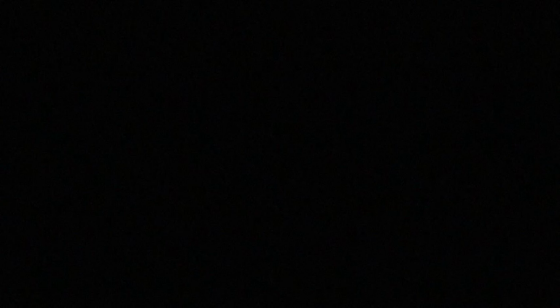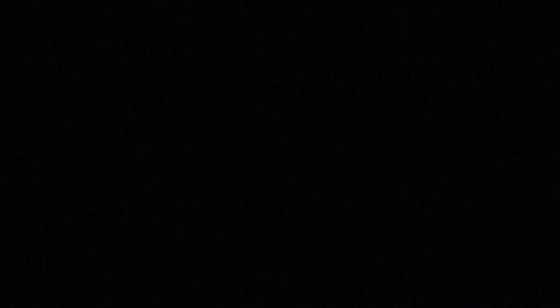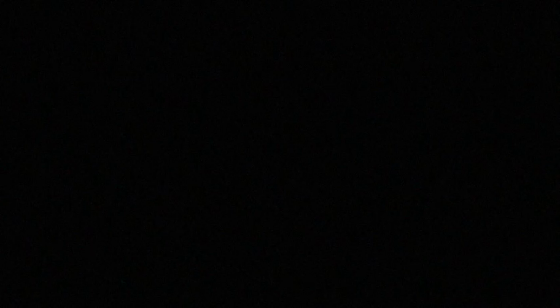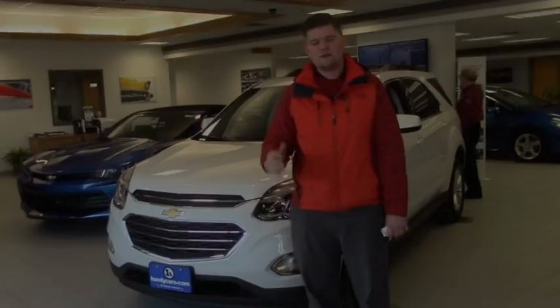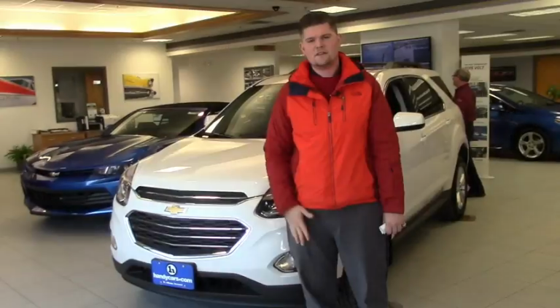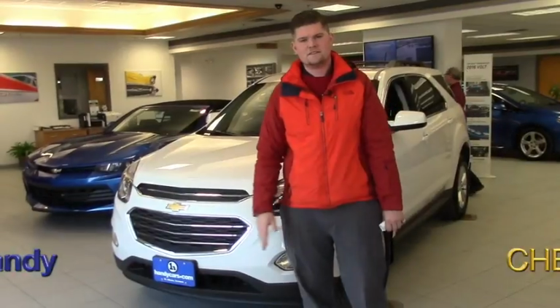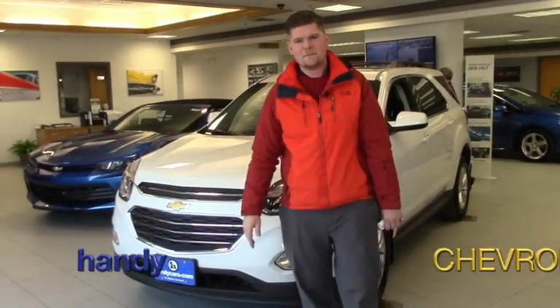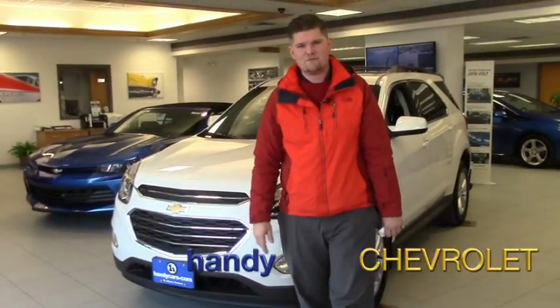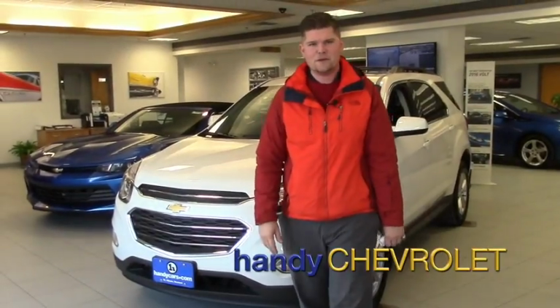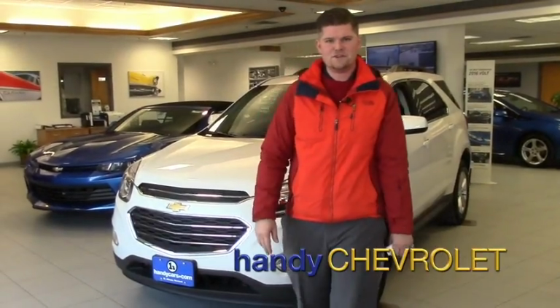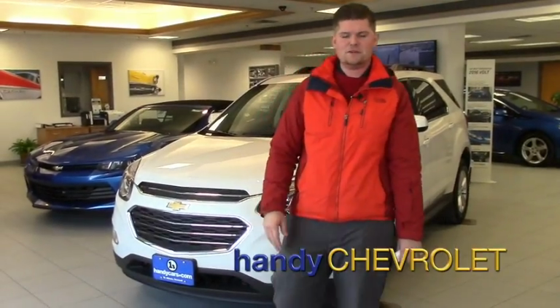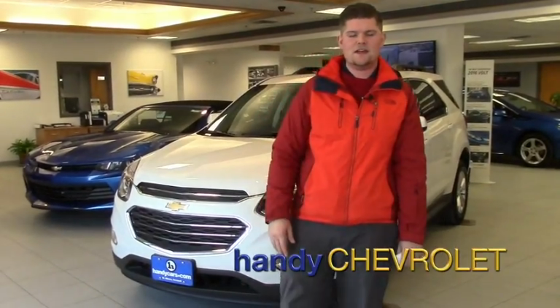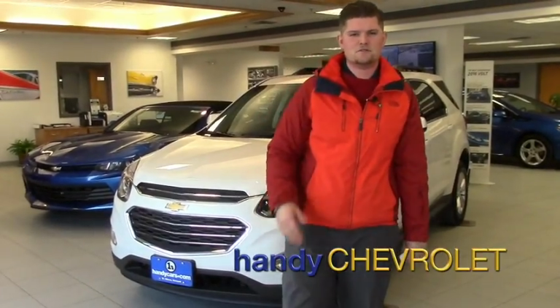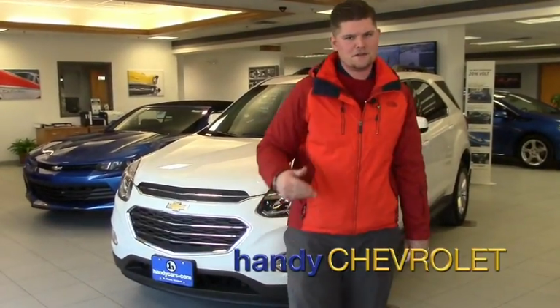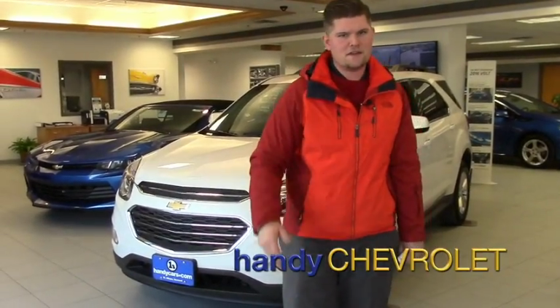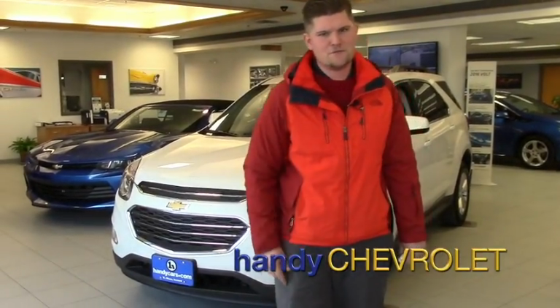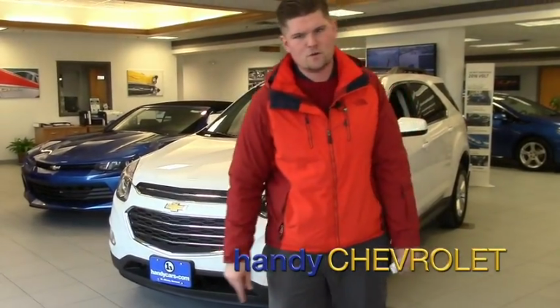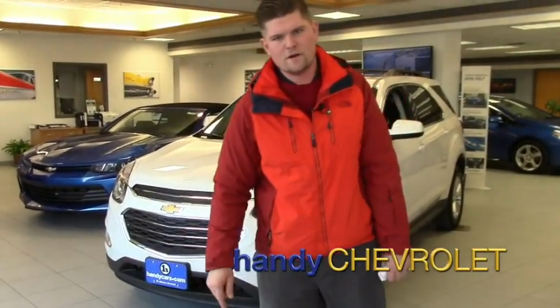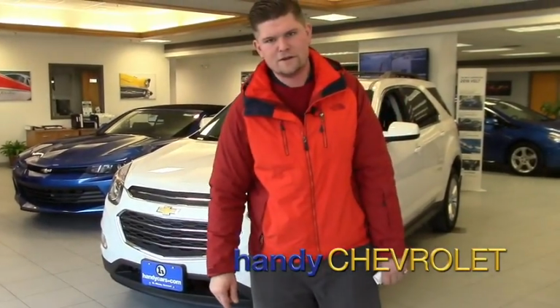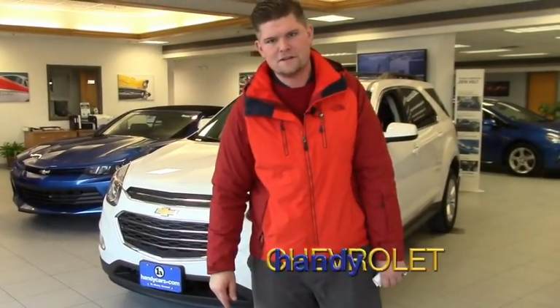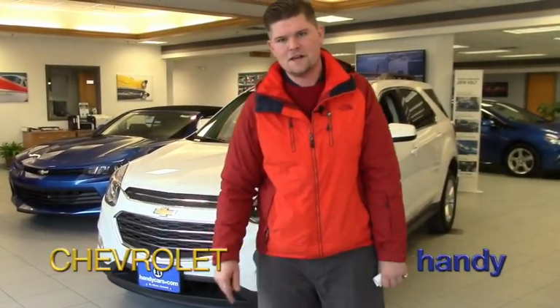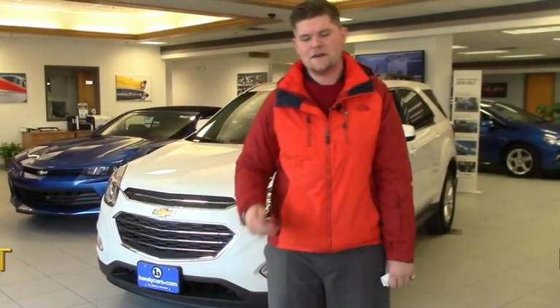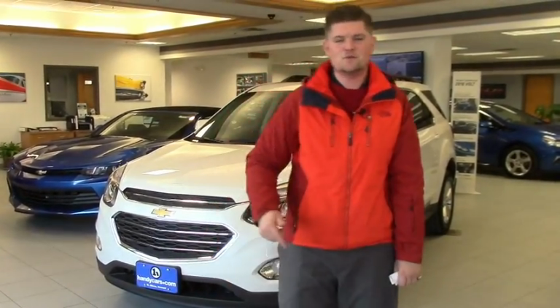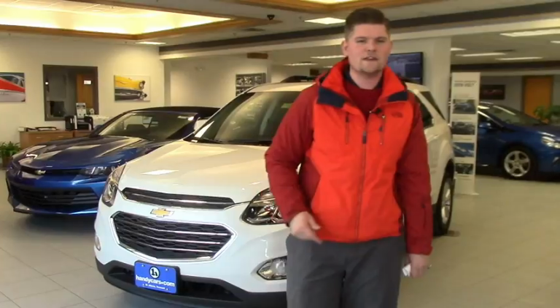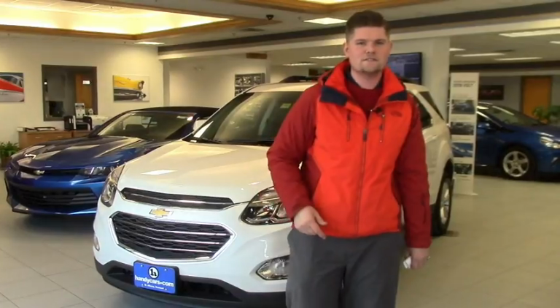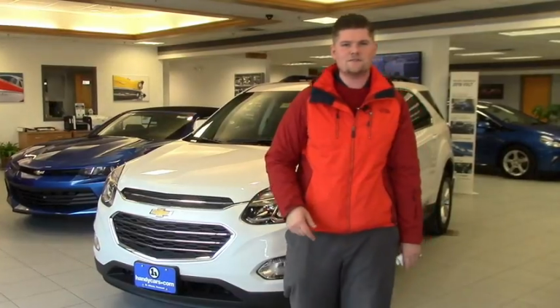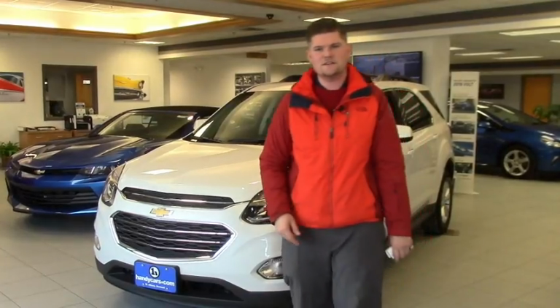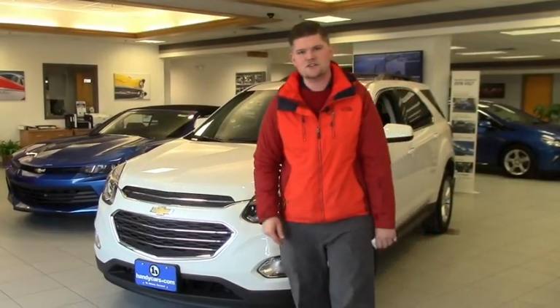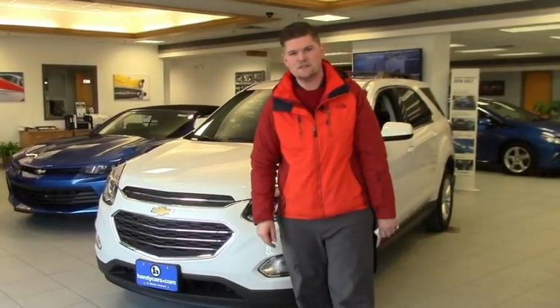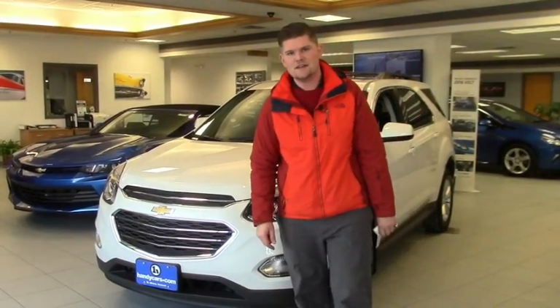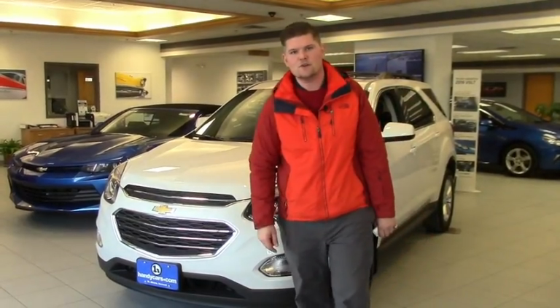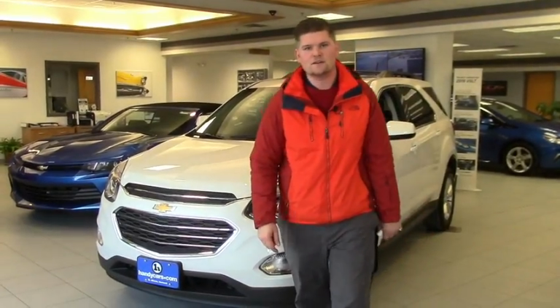Hi Pamela, this is Matt from Handy Chevrolet. I just want to thank you for inquiring online about a 2017 Chevrolet Equinox.